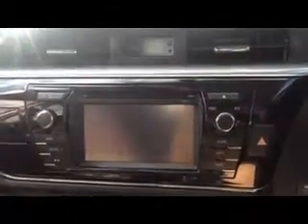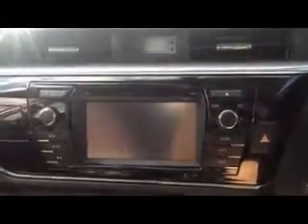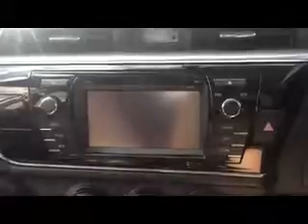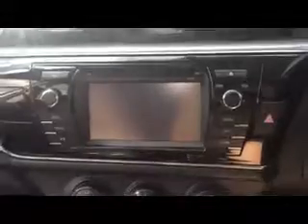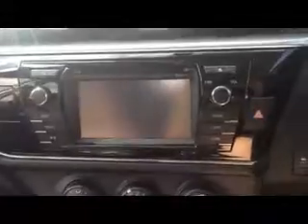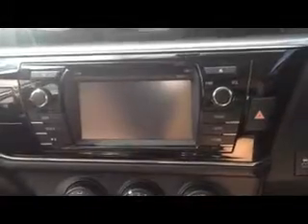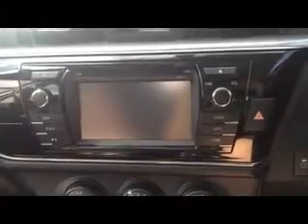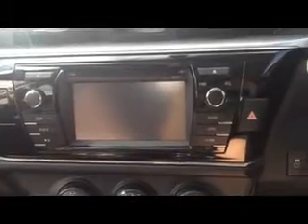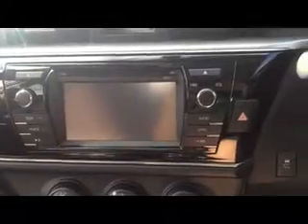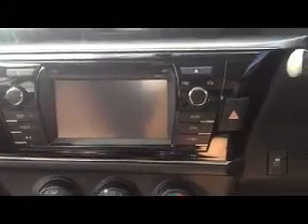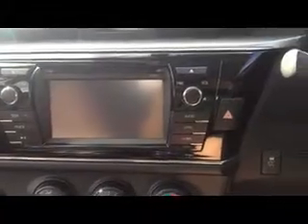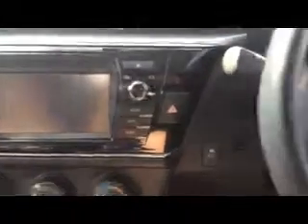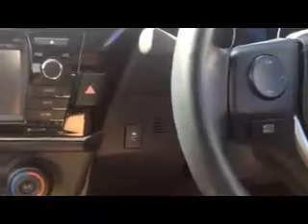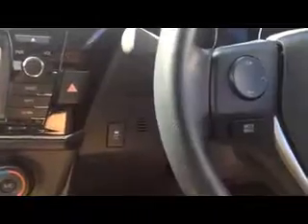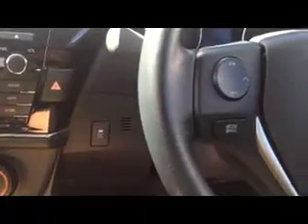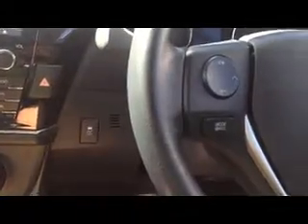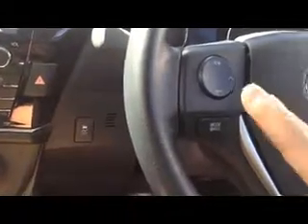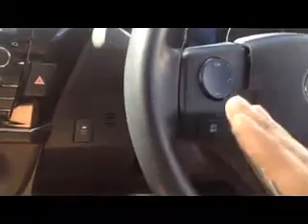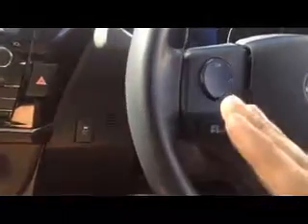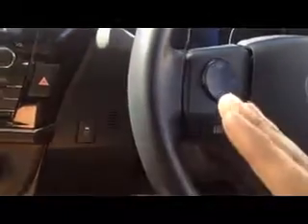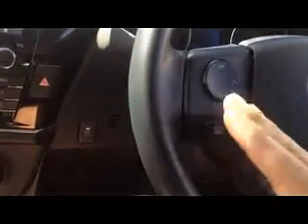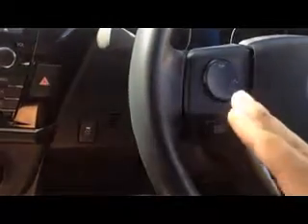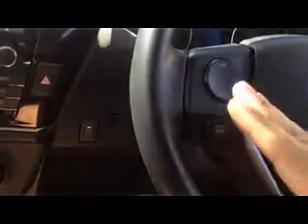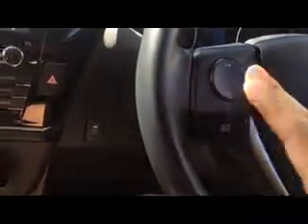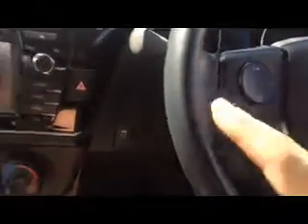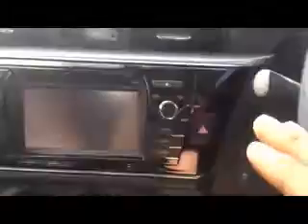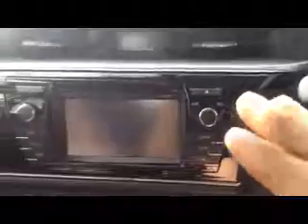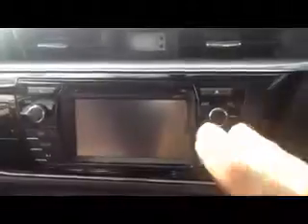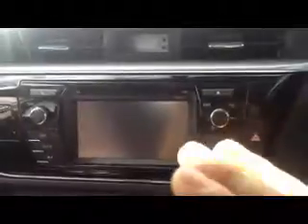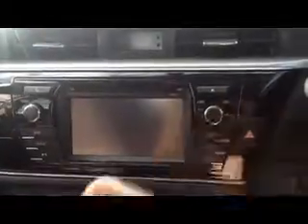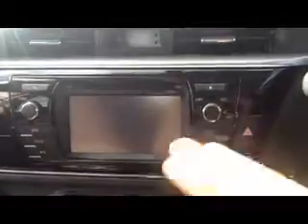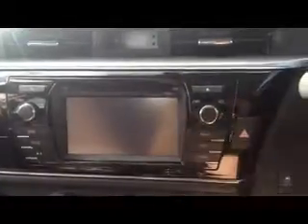Everything will remain the same — the steering wheel controls, radios, everything.